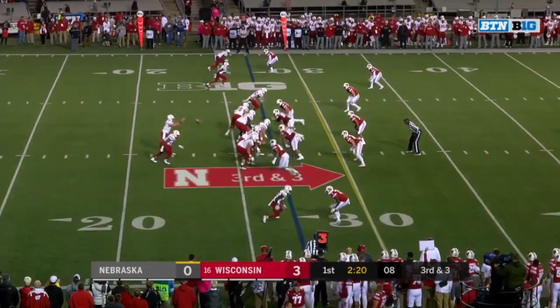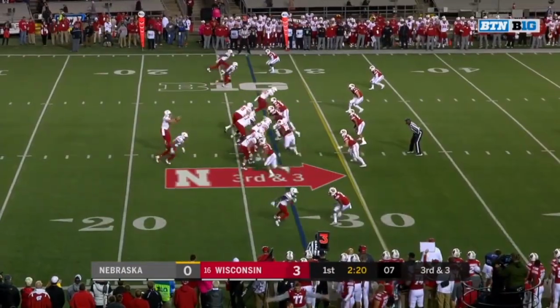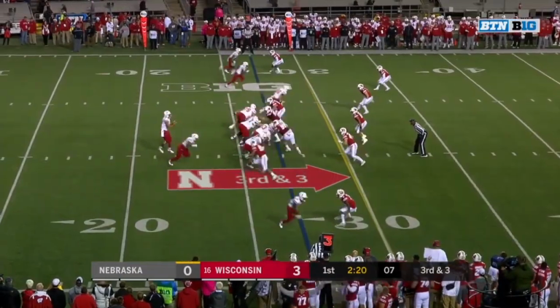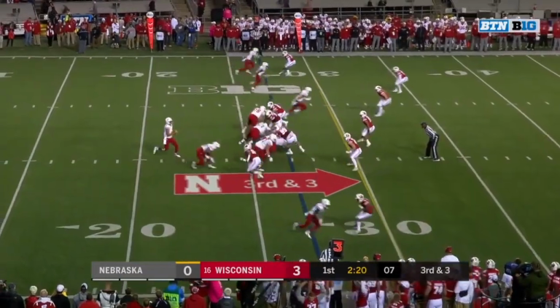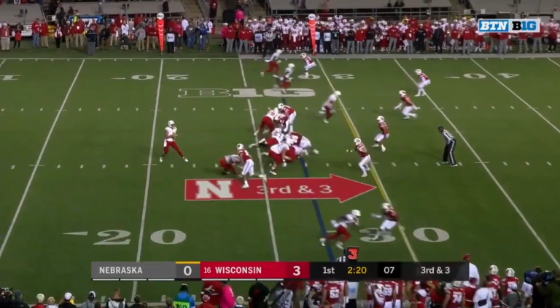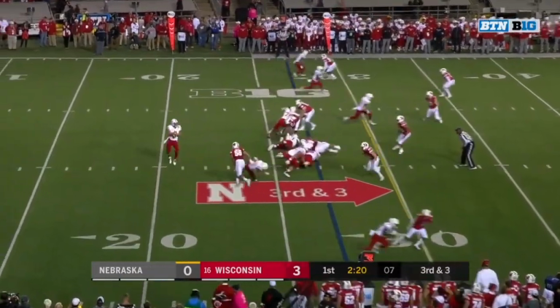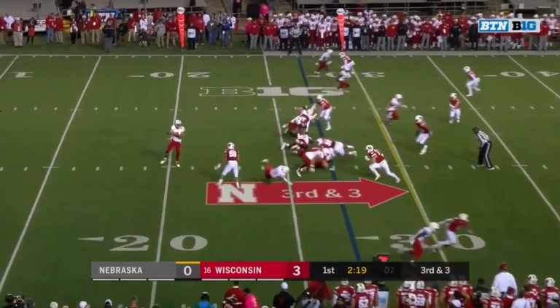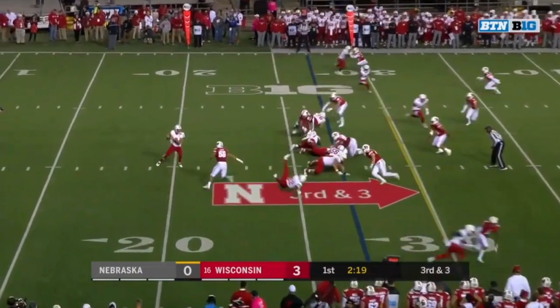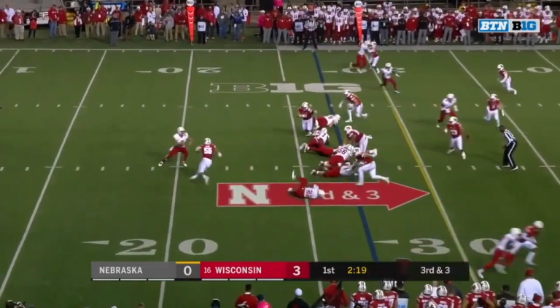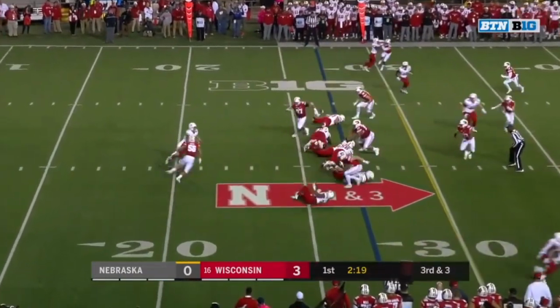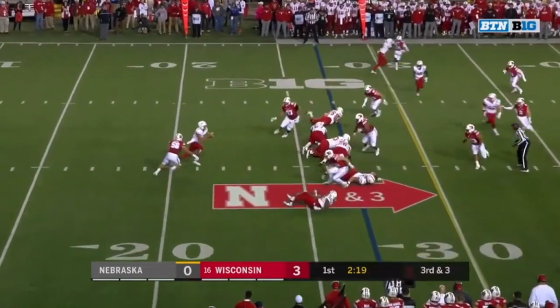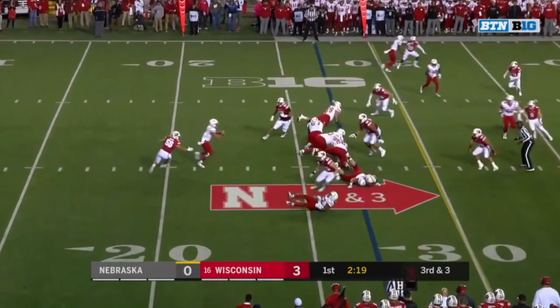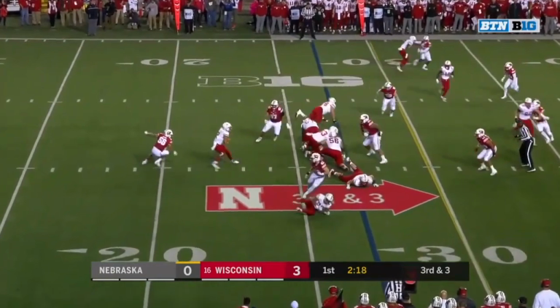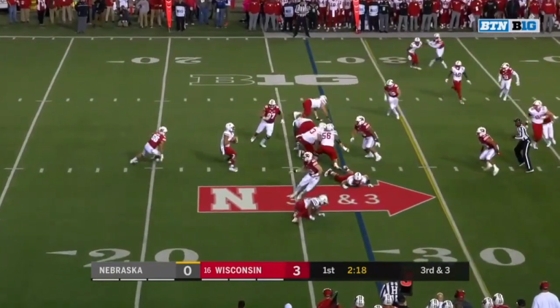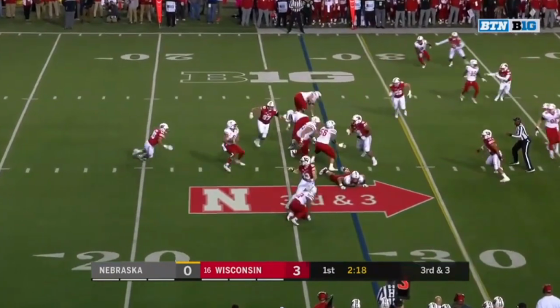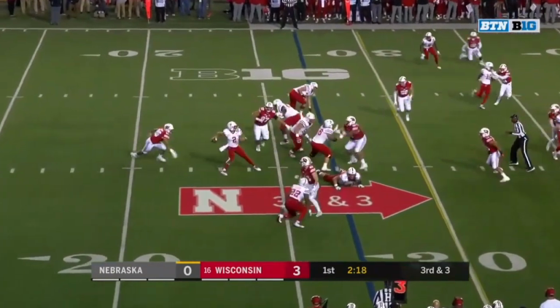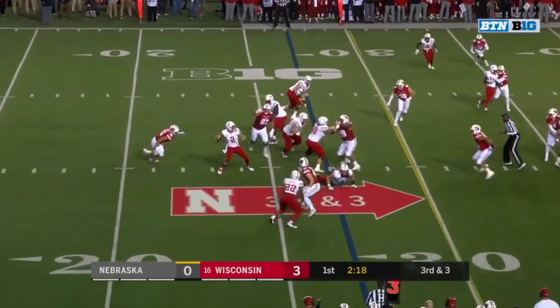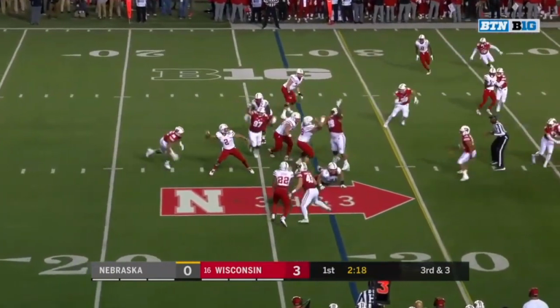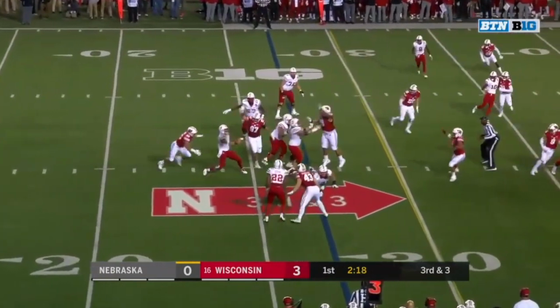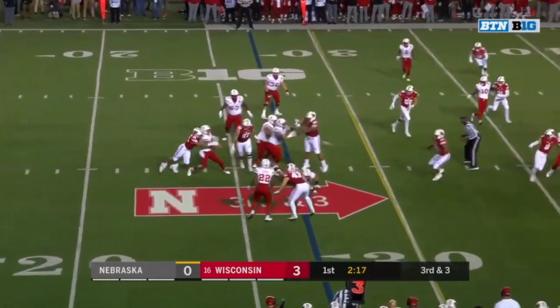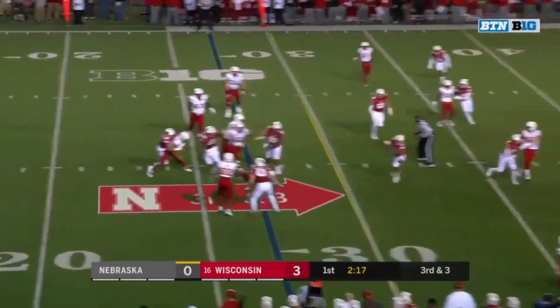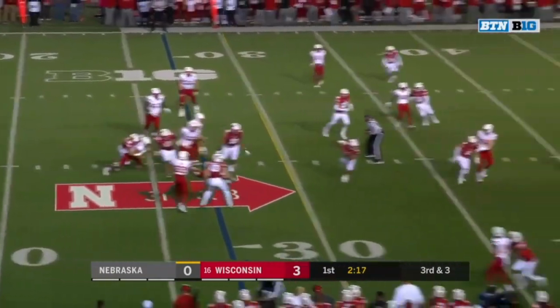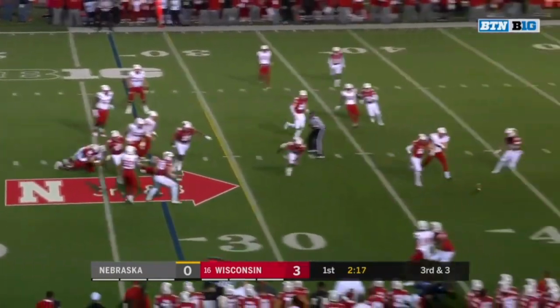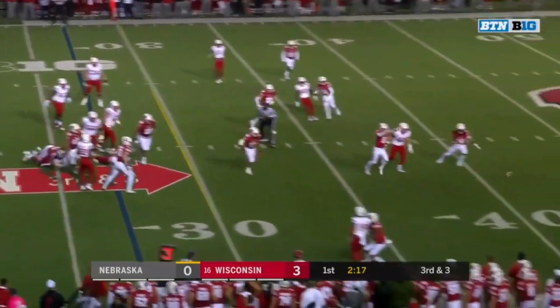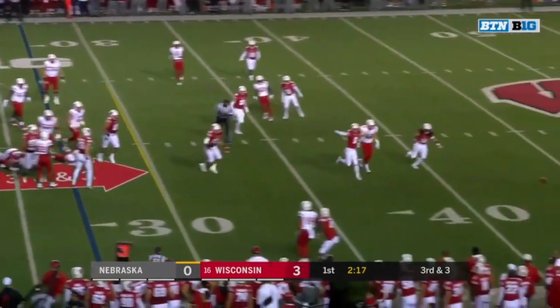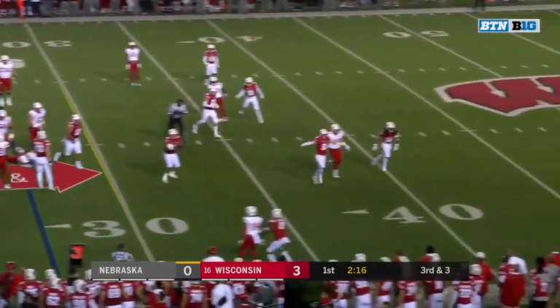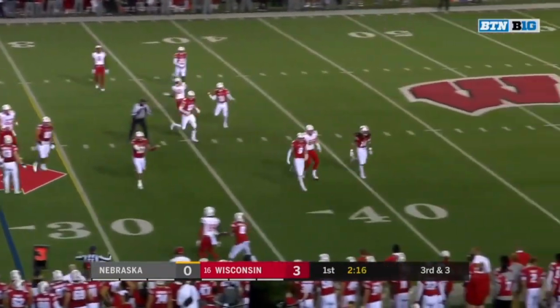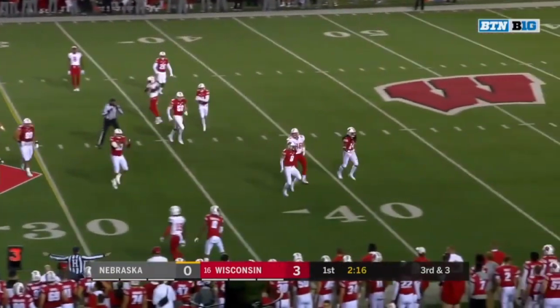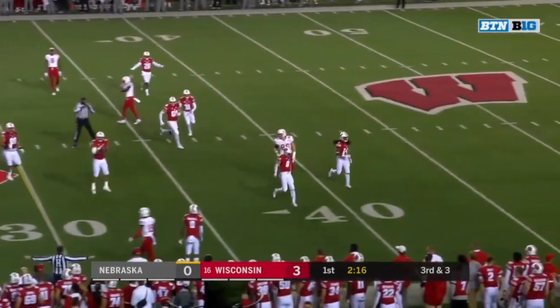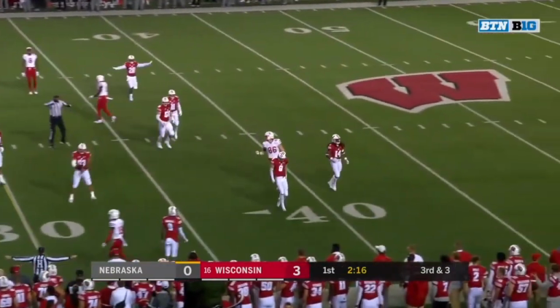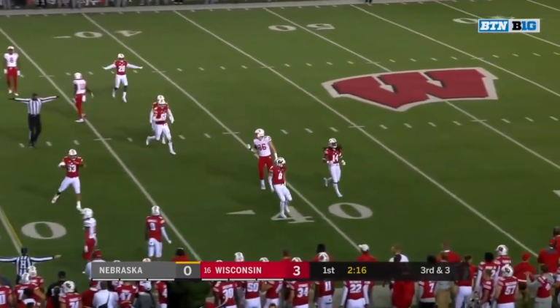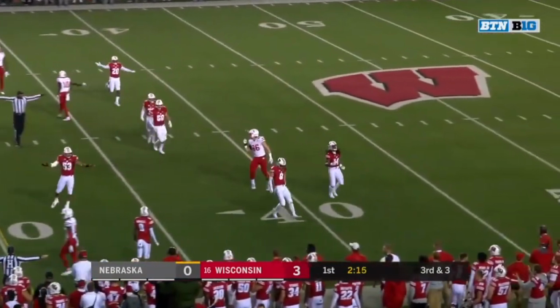On third and three, here comes Vaughn on the rush. Martinez sidearms it — incomplete.